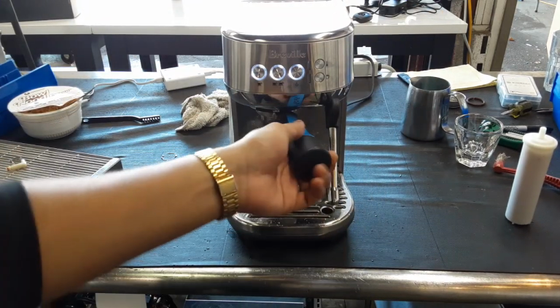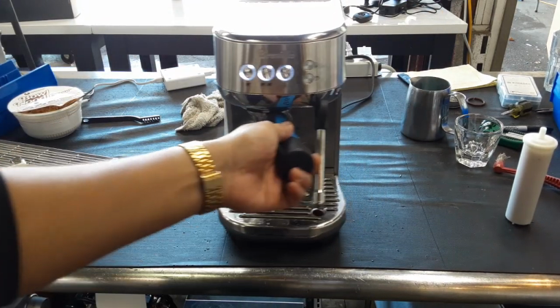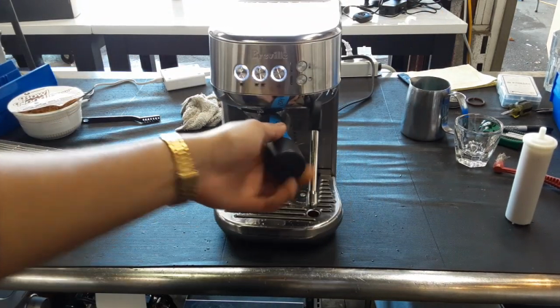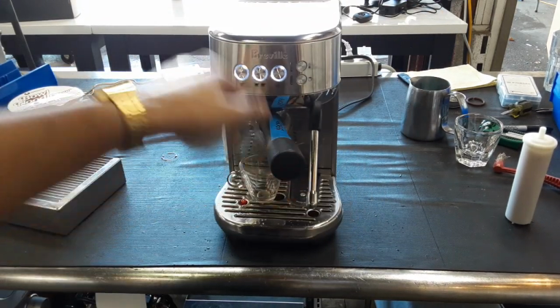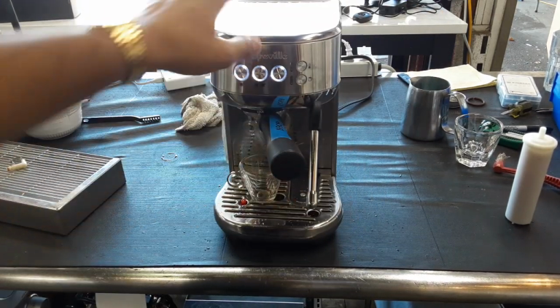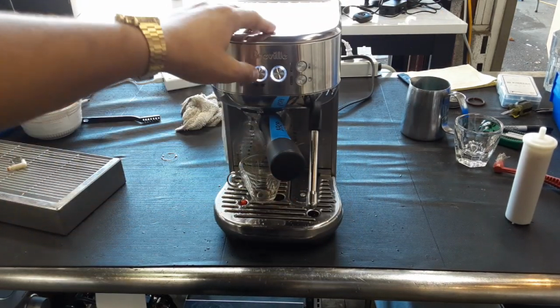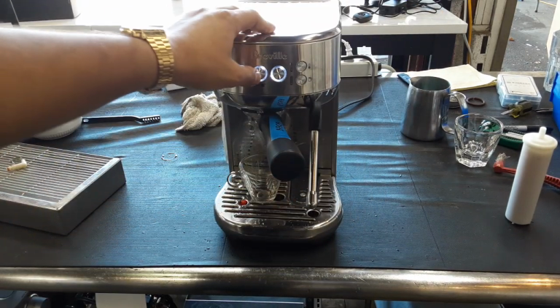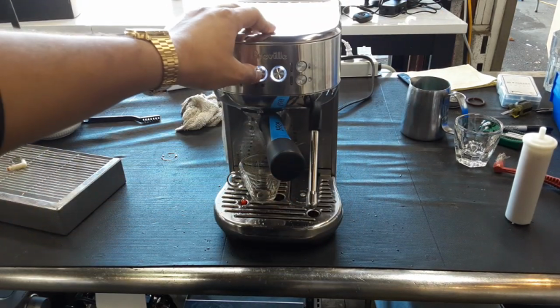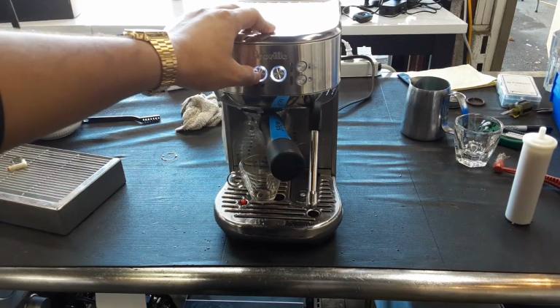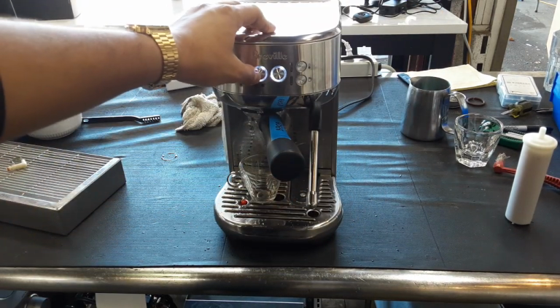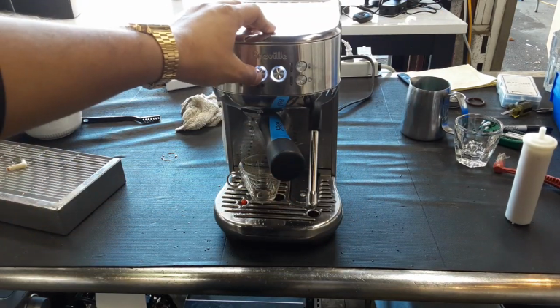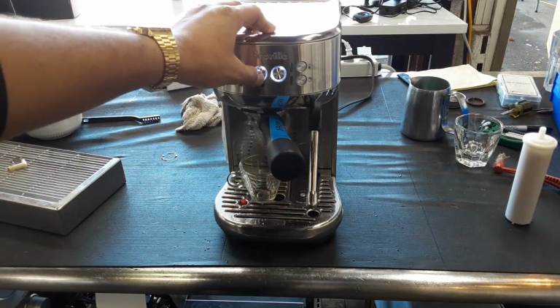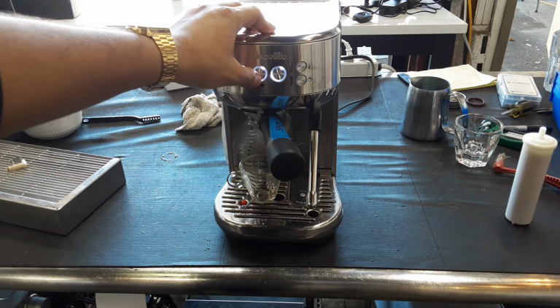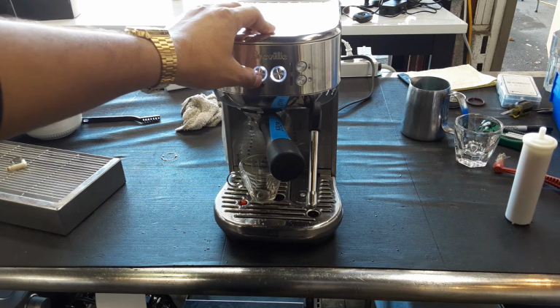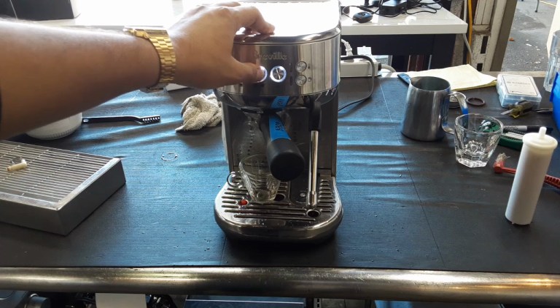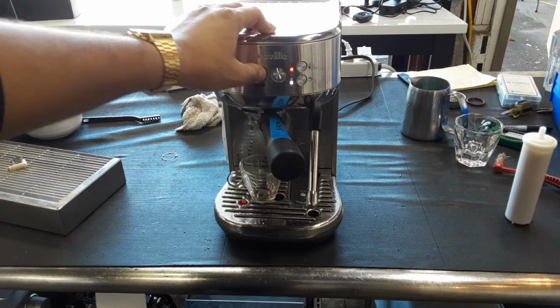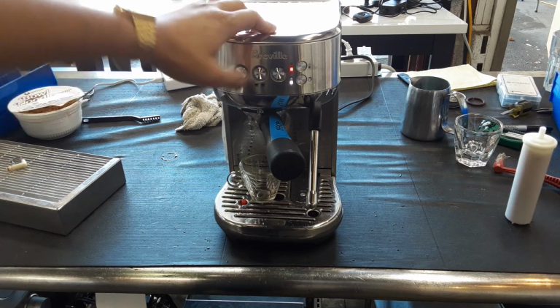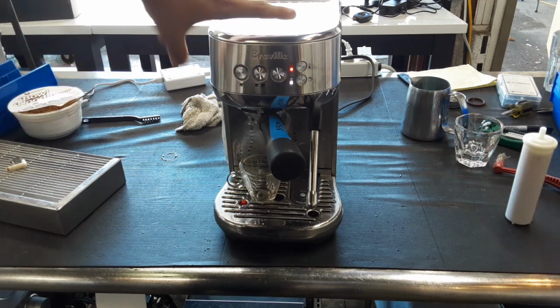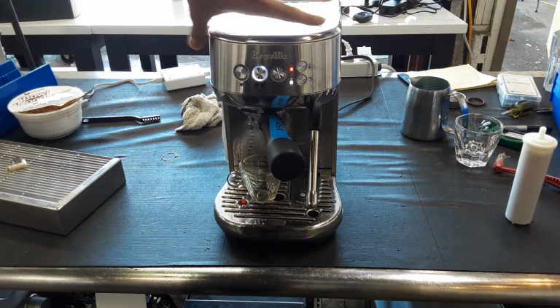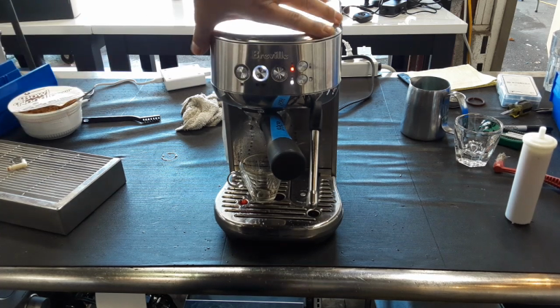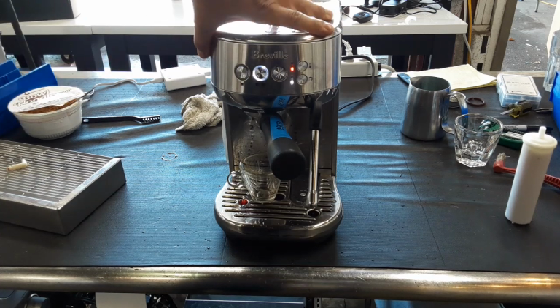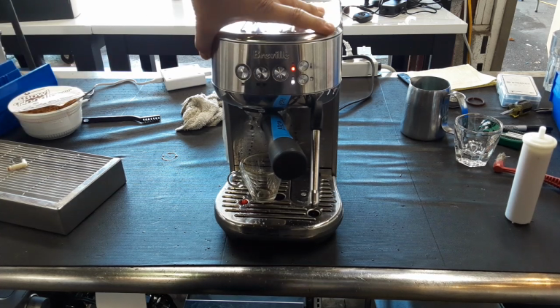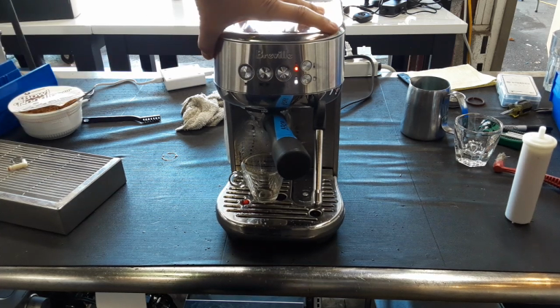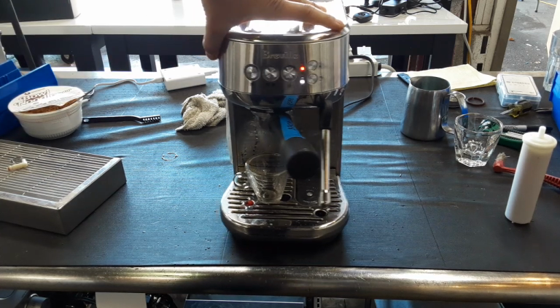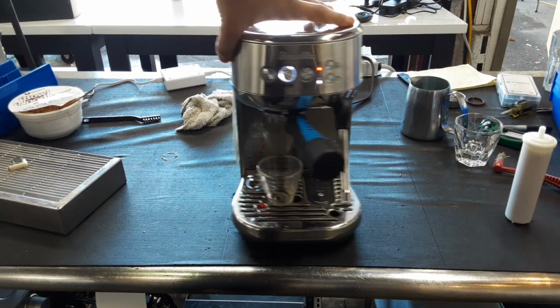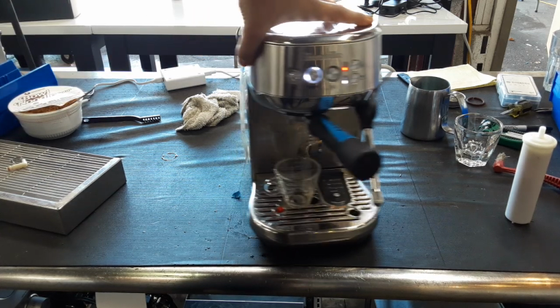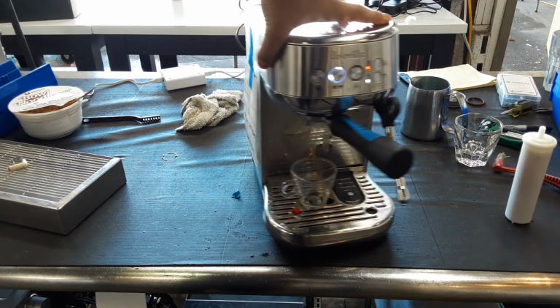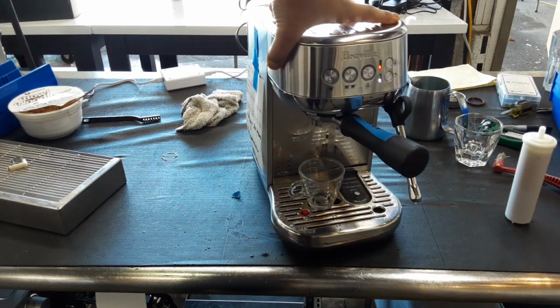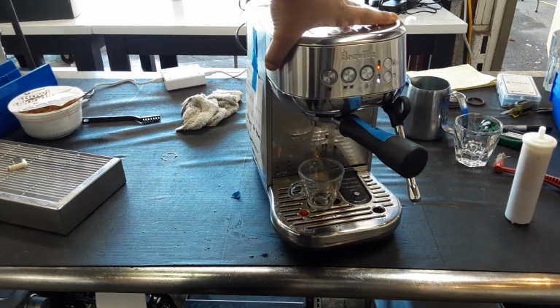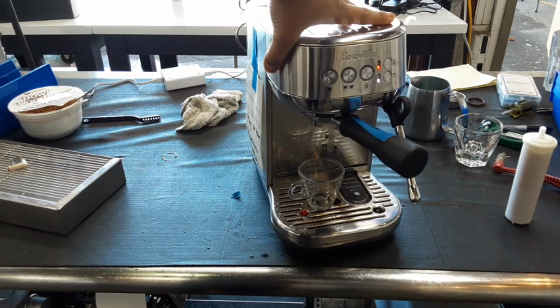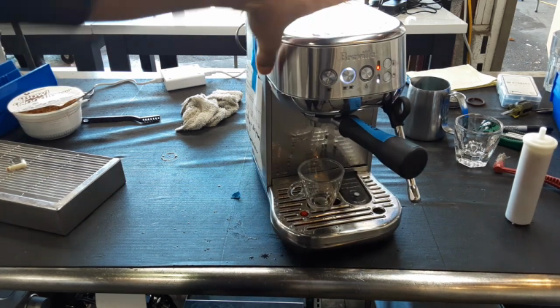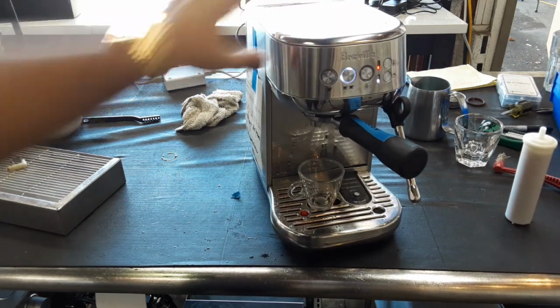Now hopefully I picked up the right grind size for this machine, otherwise we're going to see it drip coffee or coffee barely dripping.